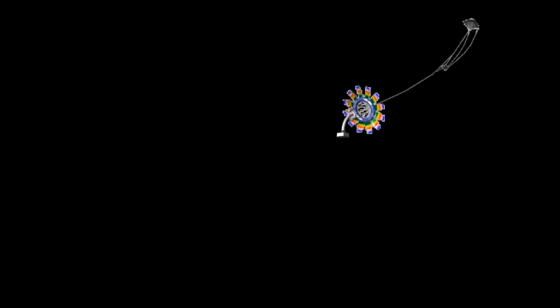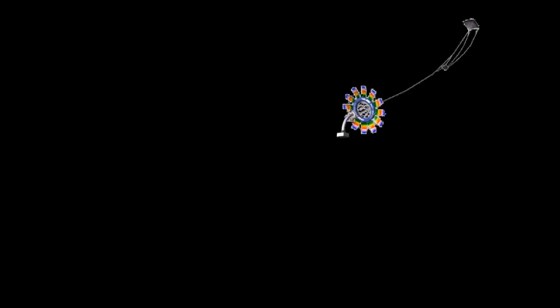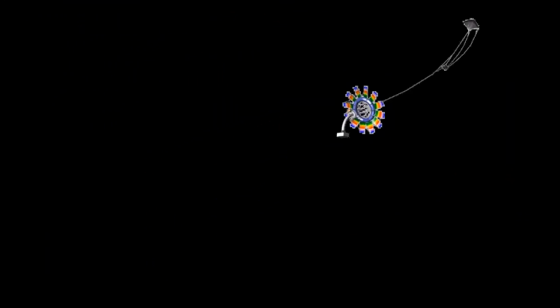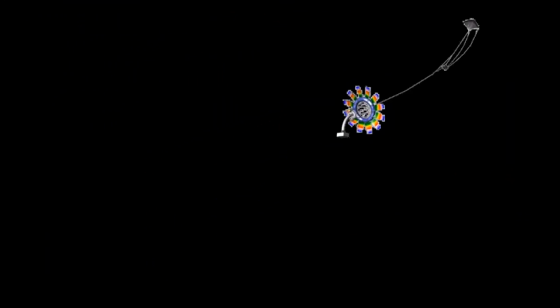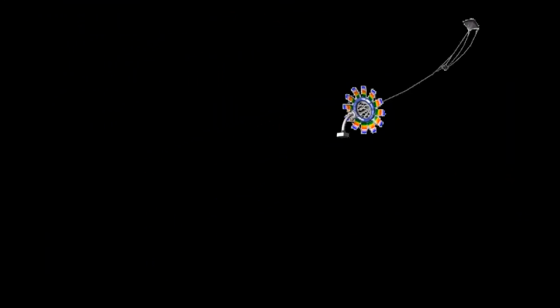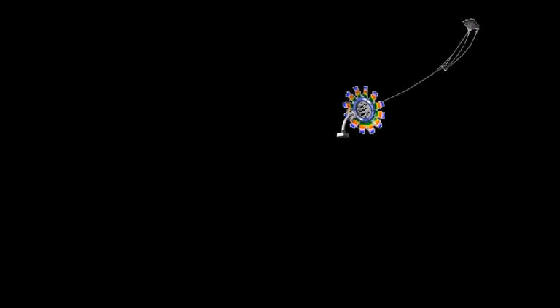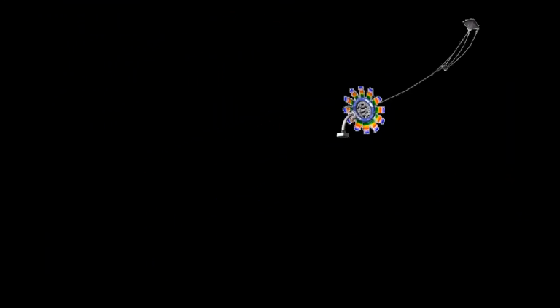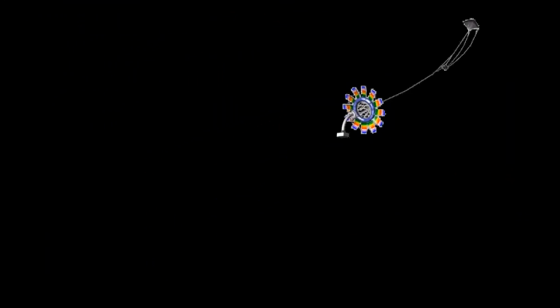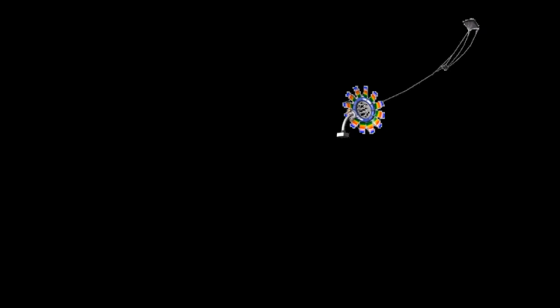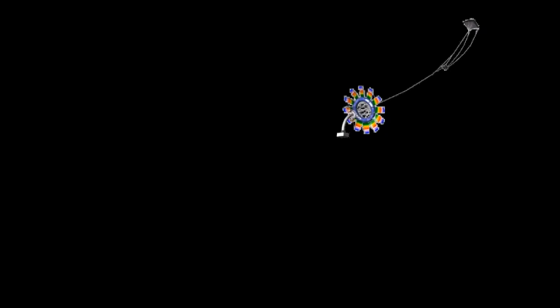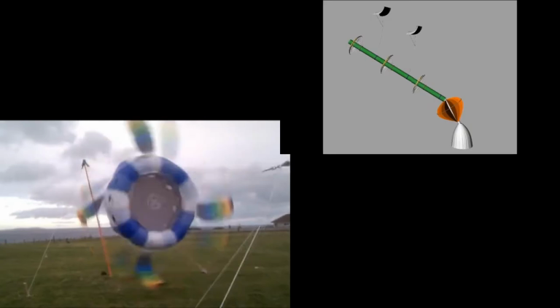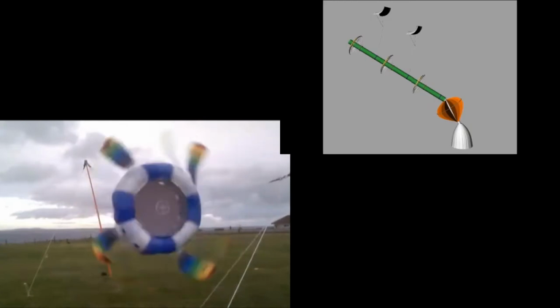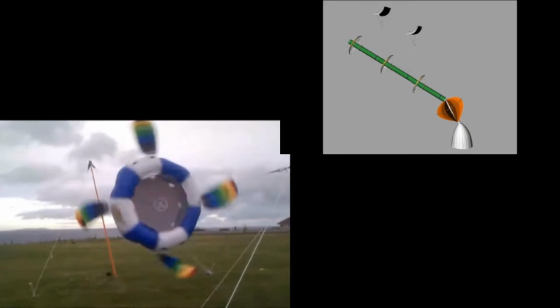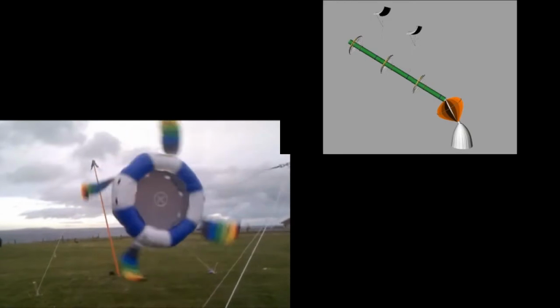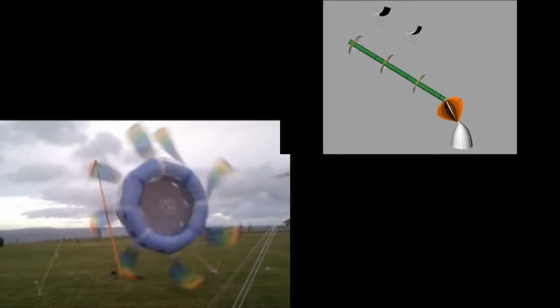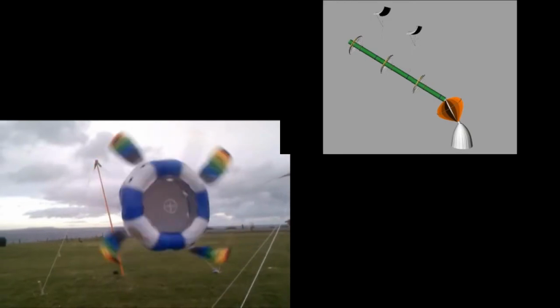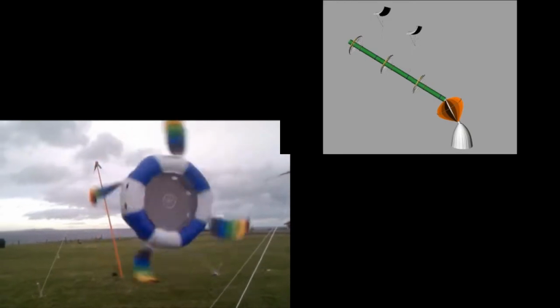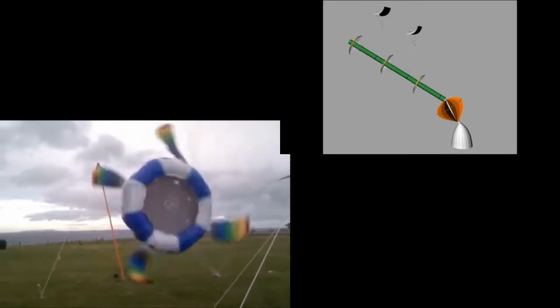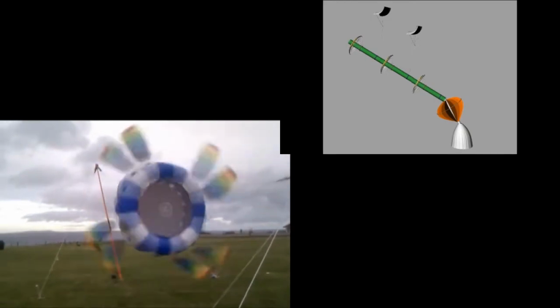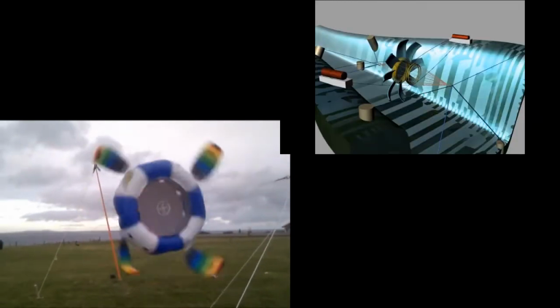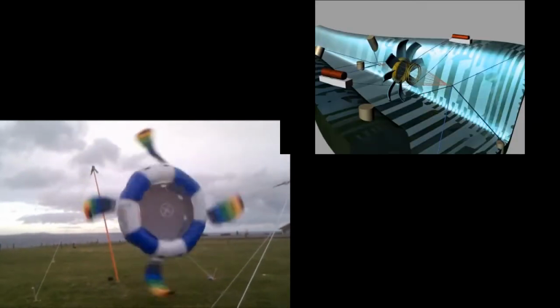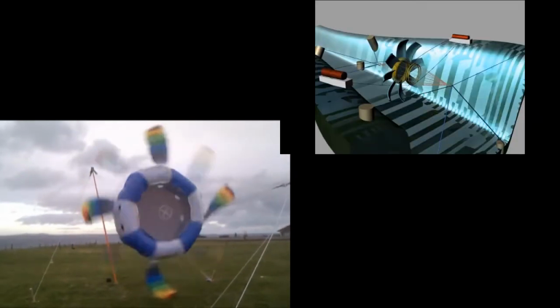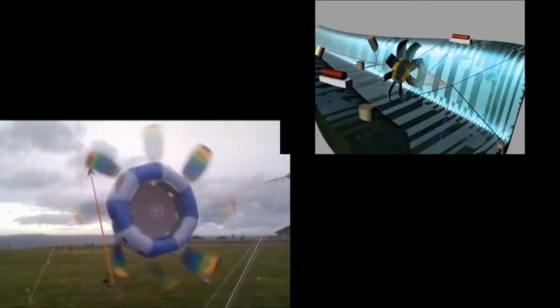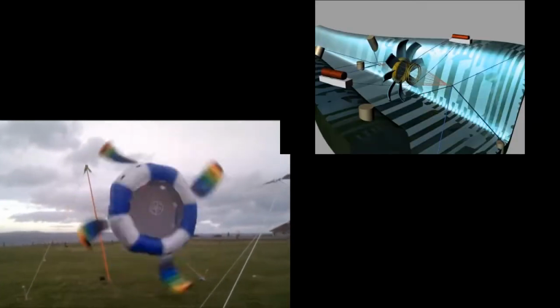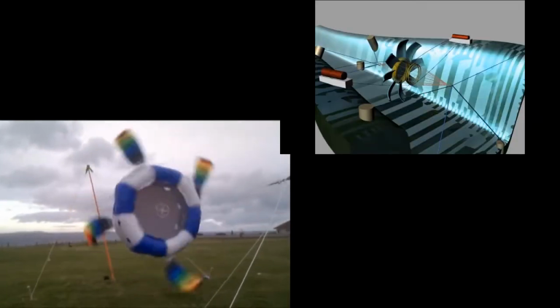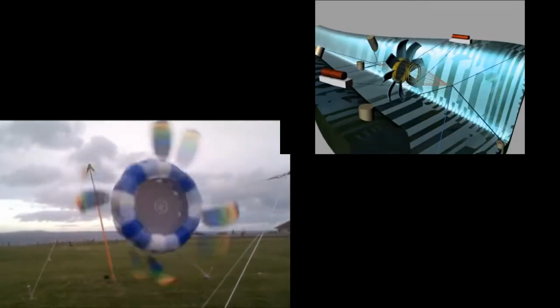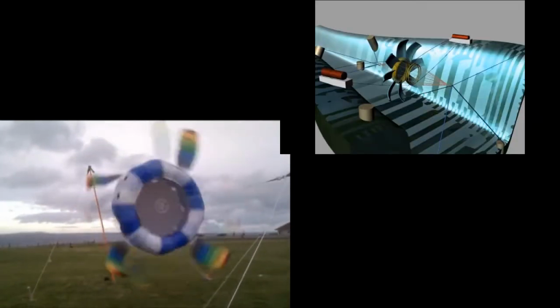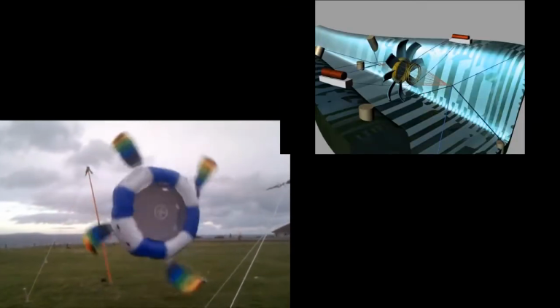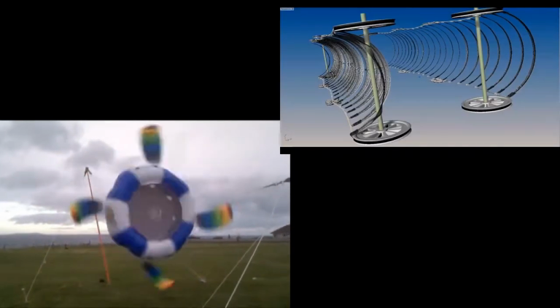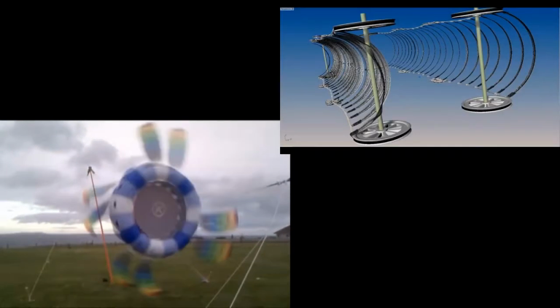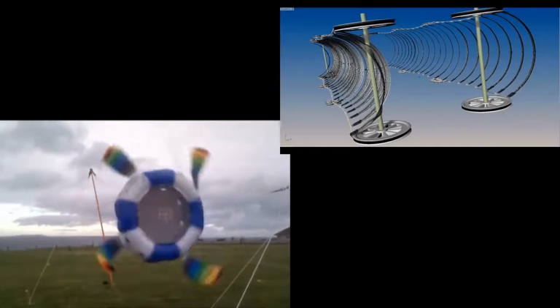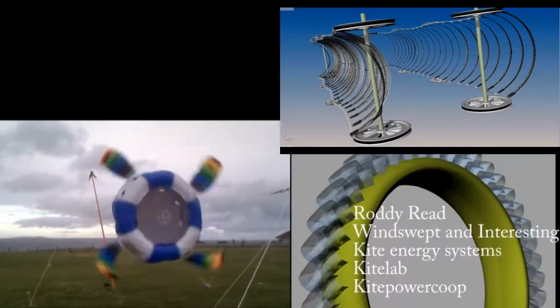Daisy is about an idea I had with spinning kites, making power and bringing it to ground — a bit like that.